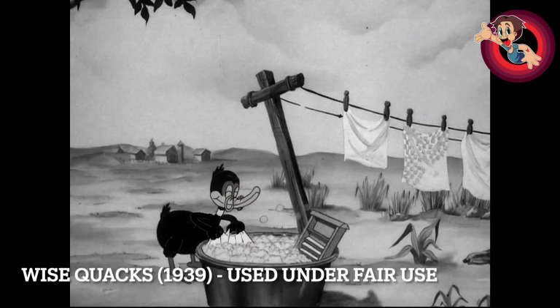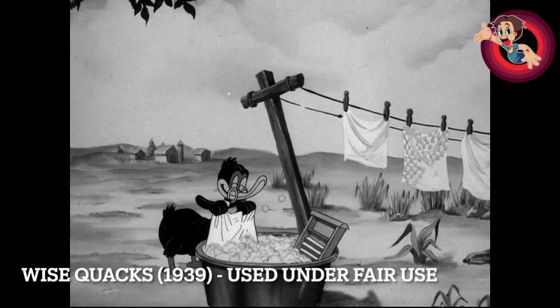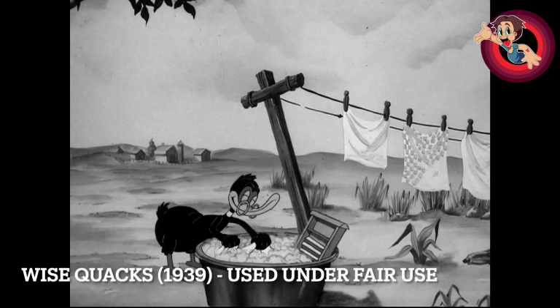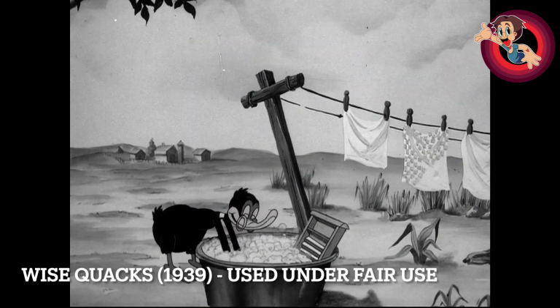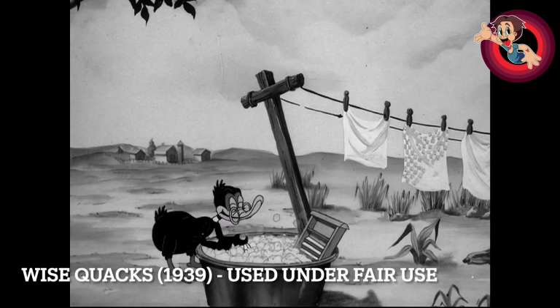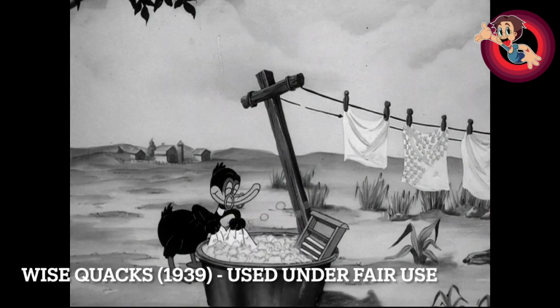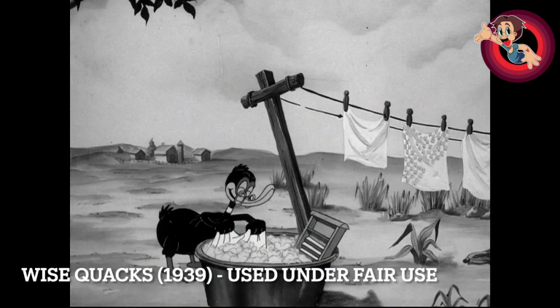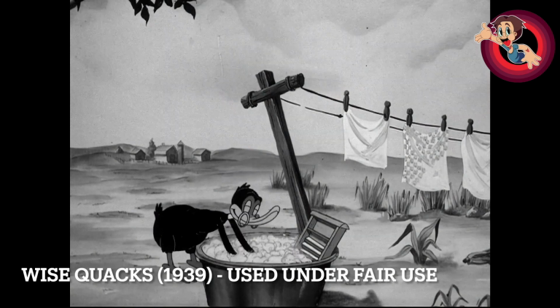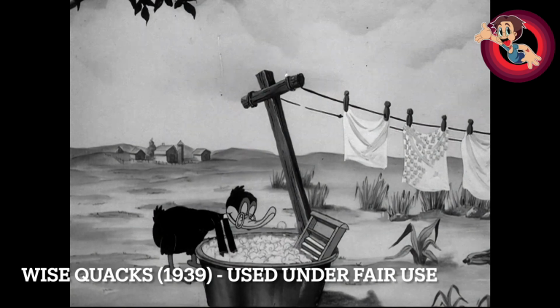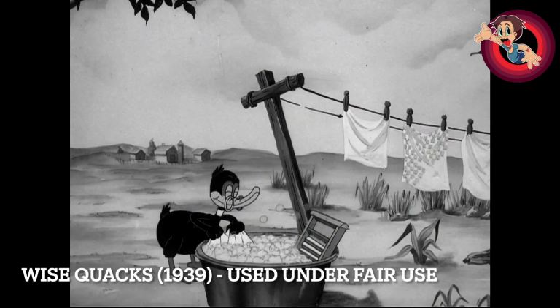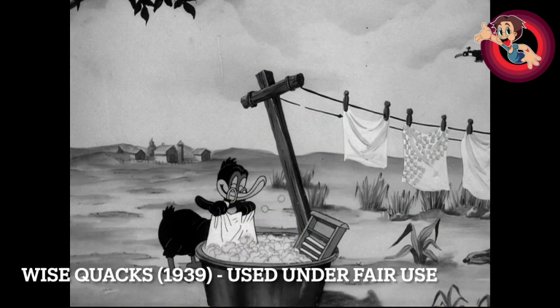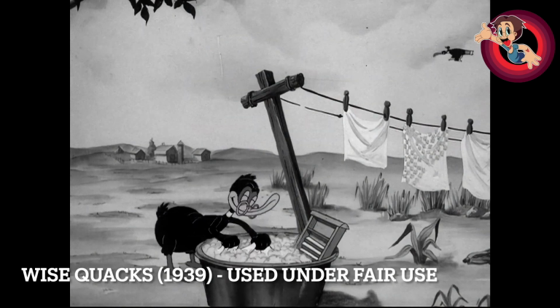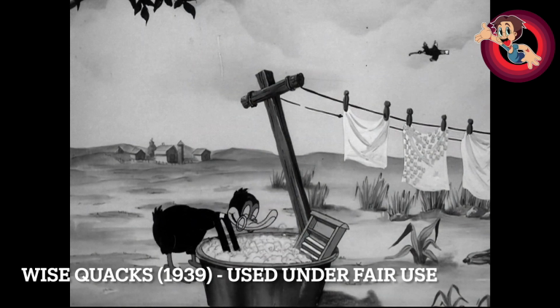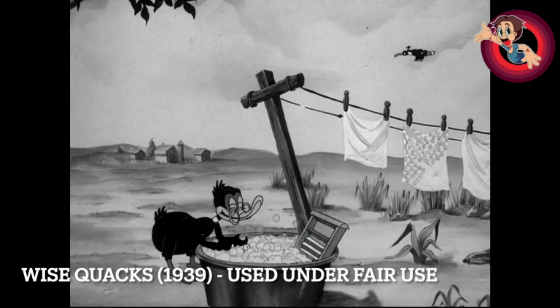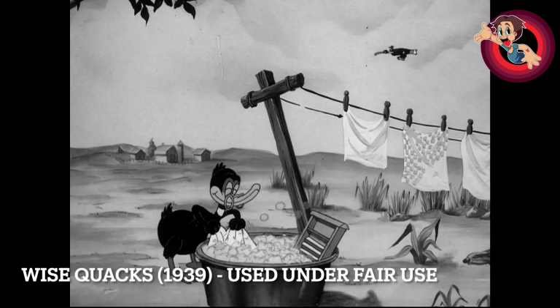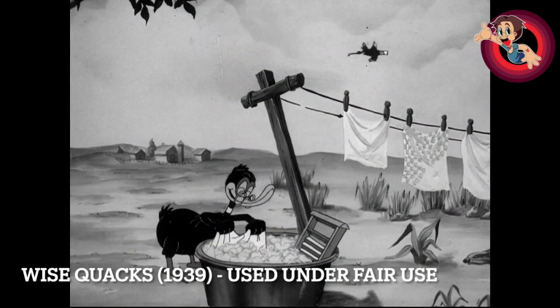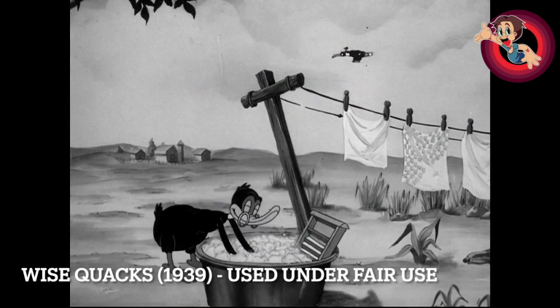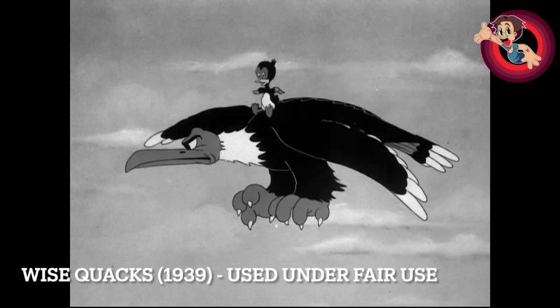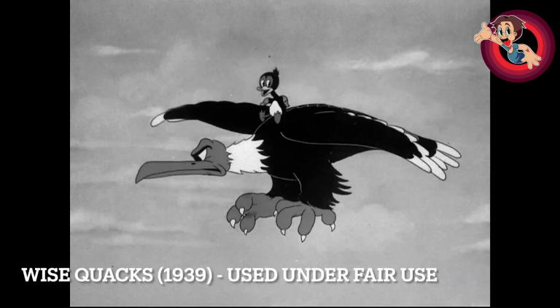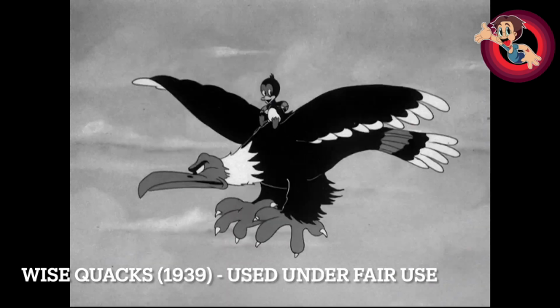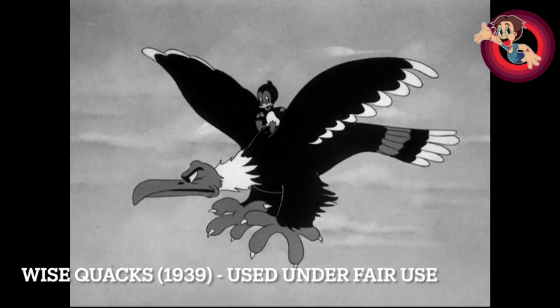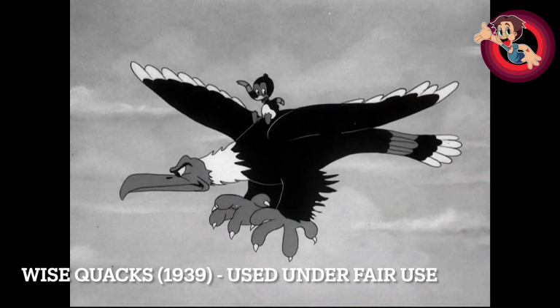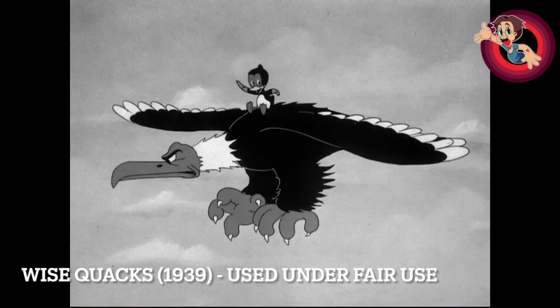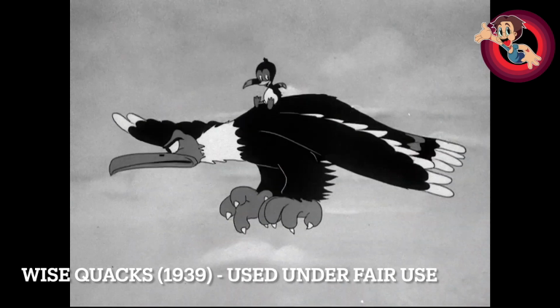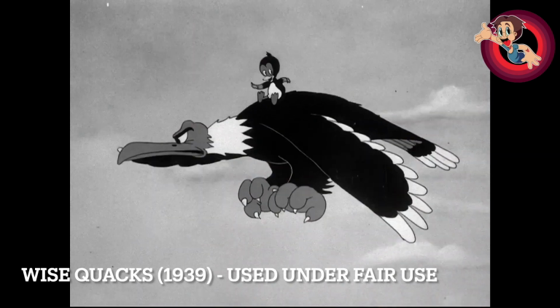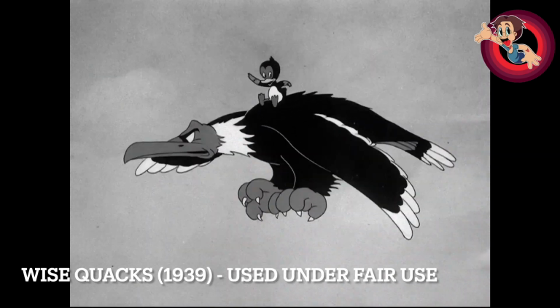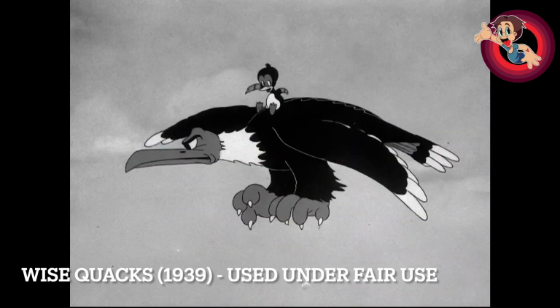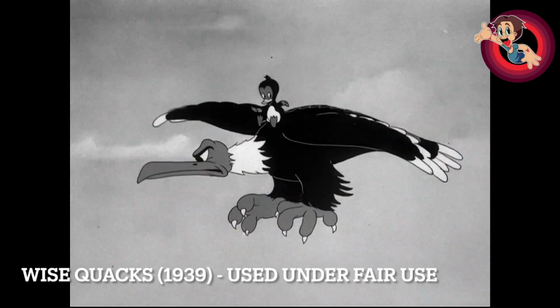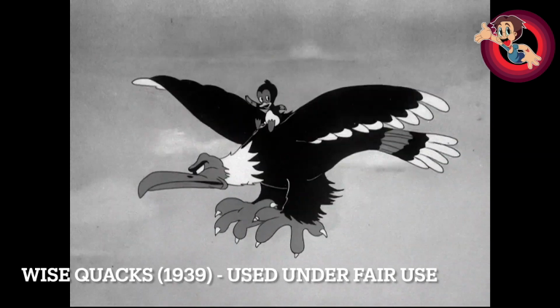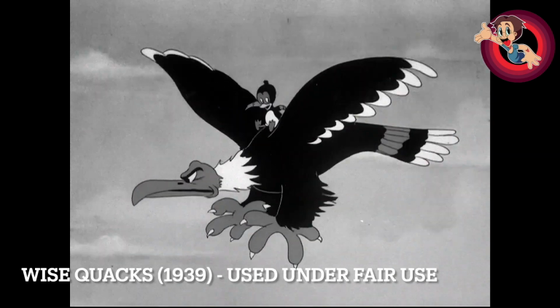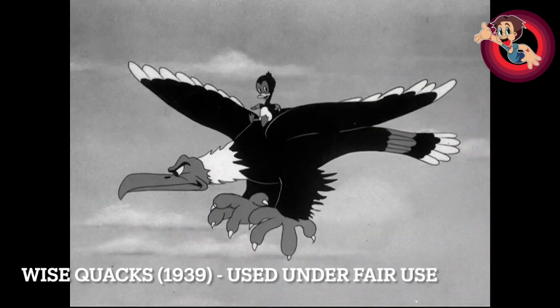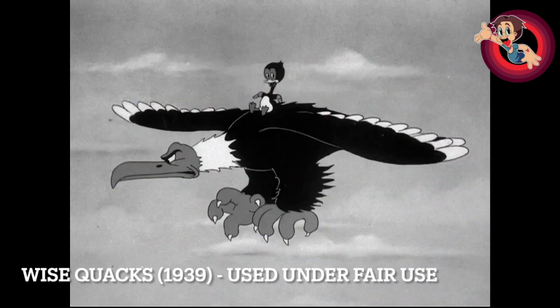I also thought it was an interesting choice having Mrs. Daffy Duck — she doesn't have a name in this one — sounding like Donald Duck.